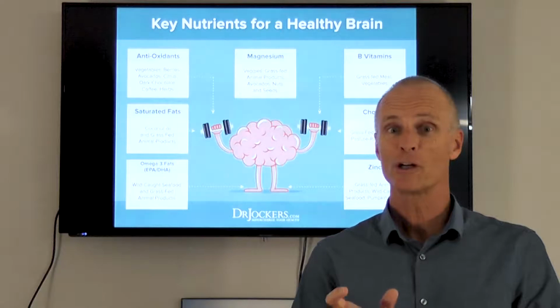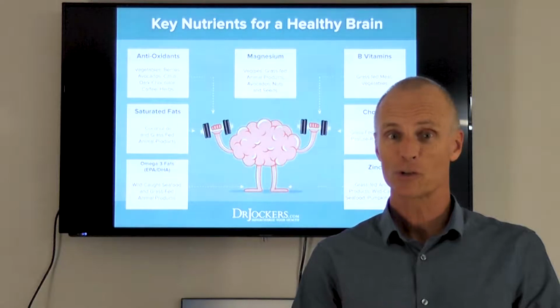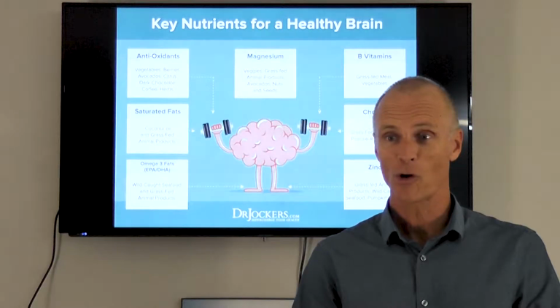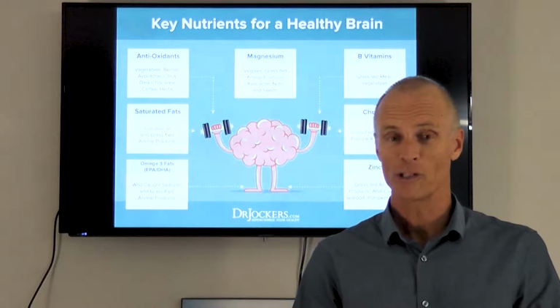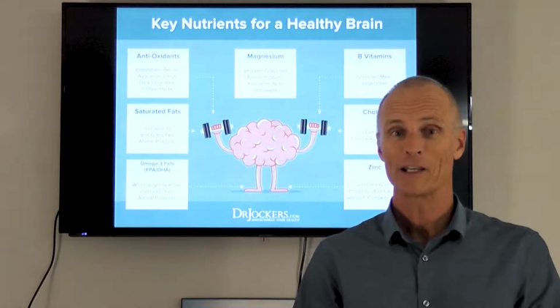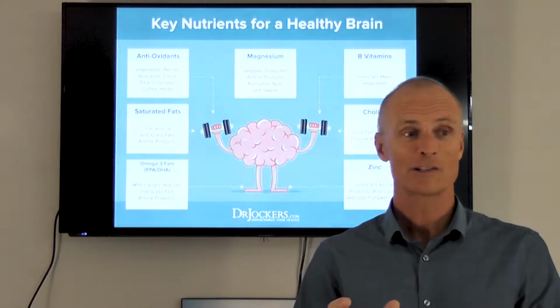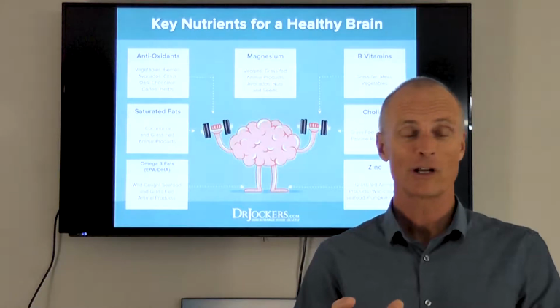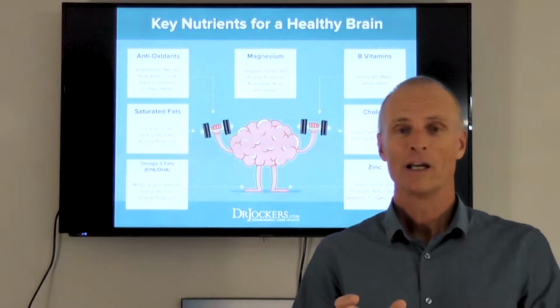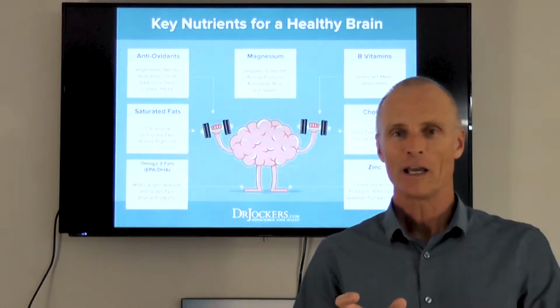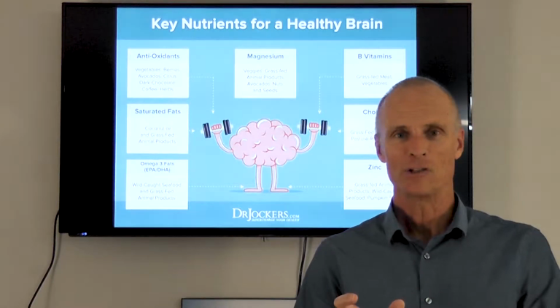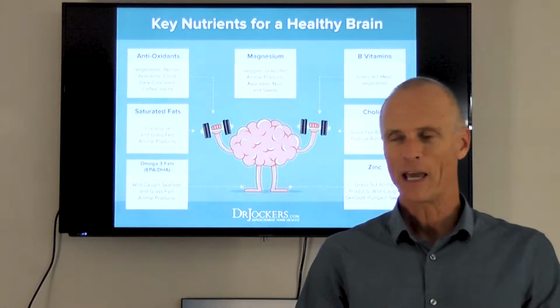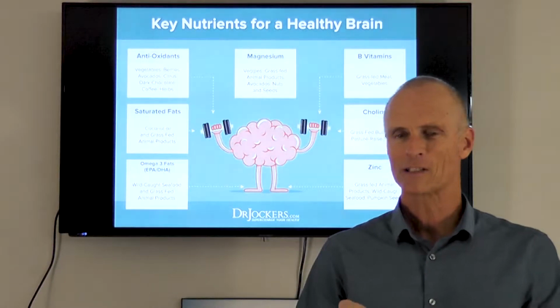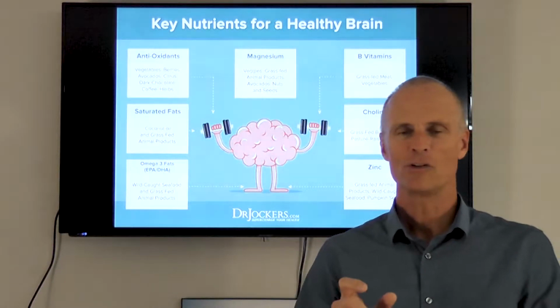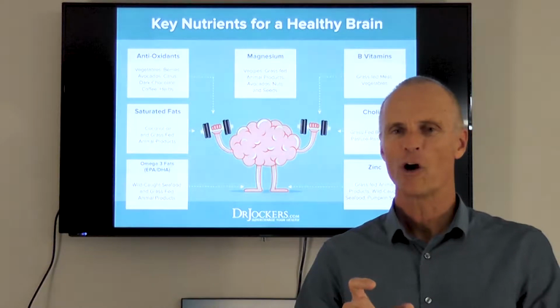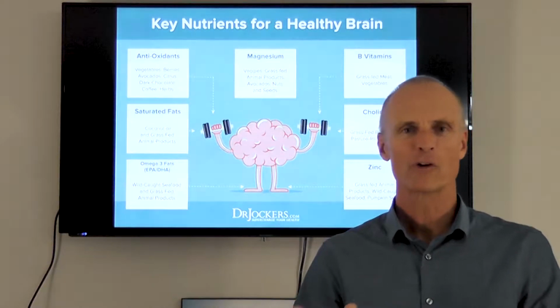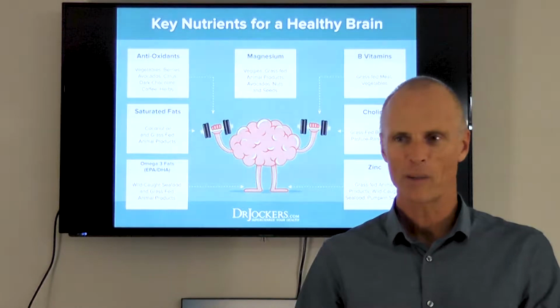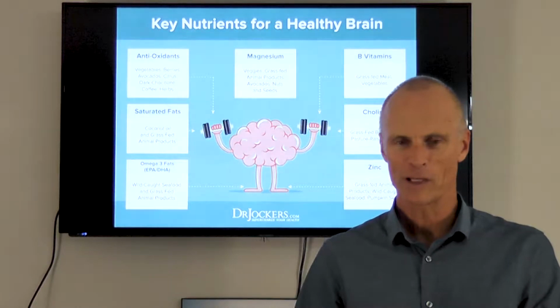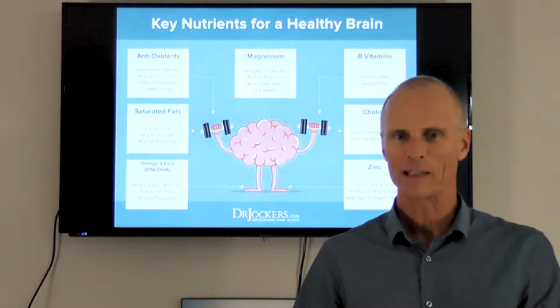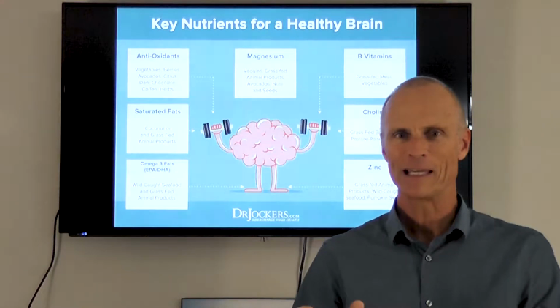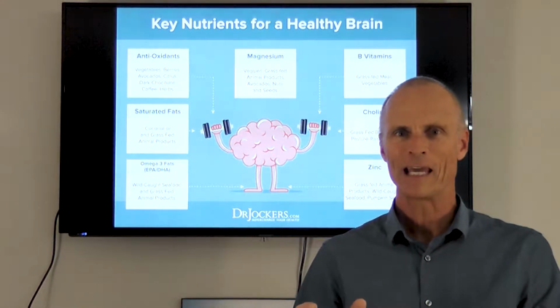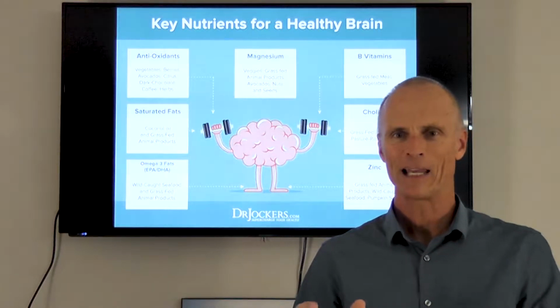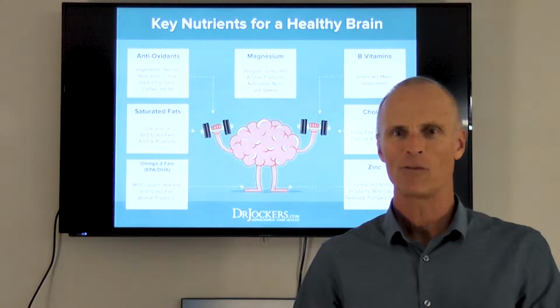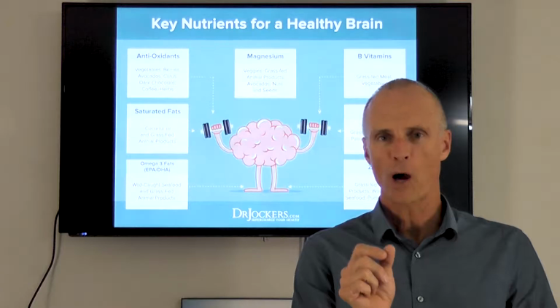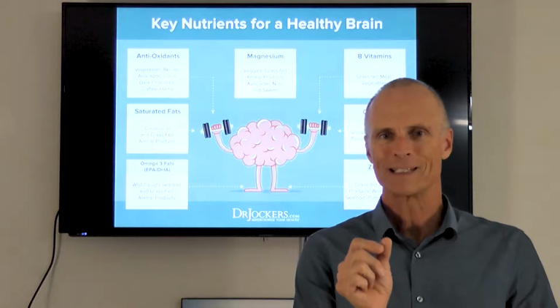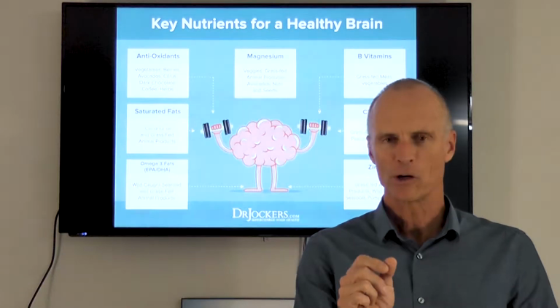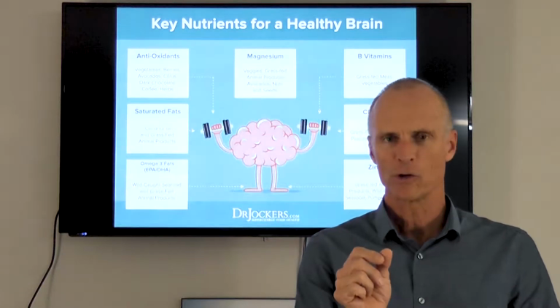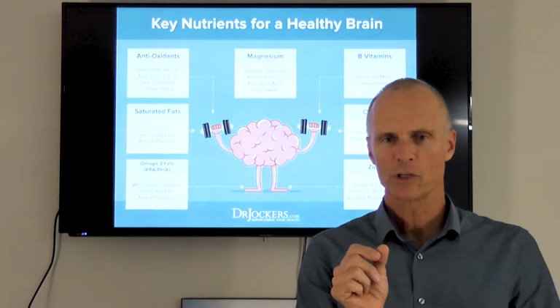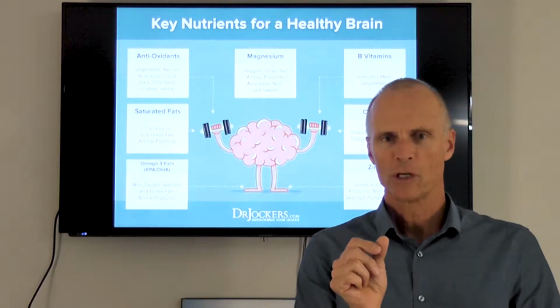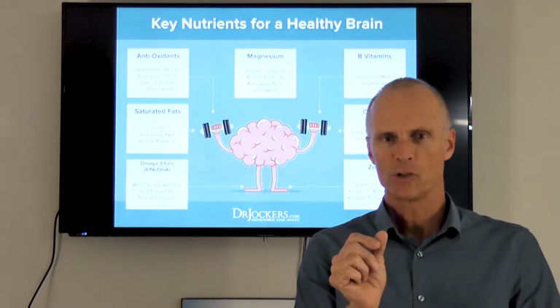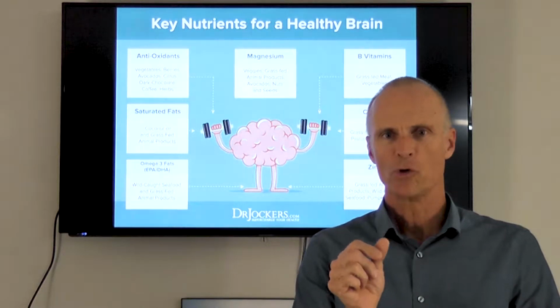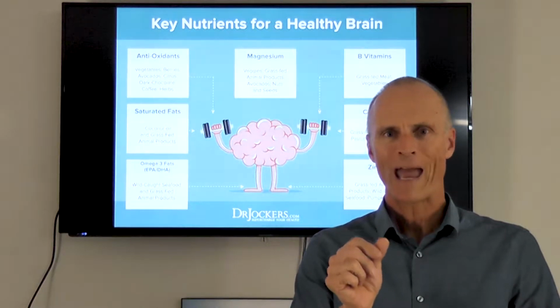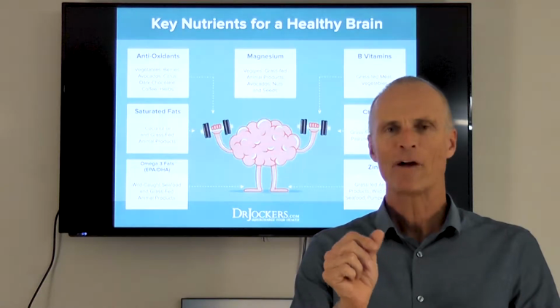Hey, Dr. Scott here. This week we're going to be talking about key nutrients for a healthy brain — building a healthy brain.